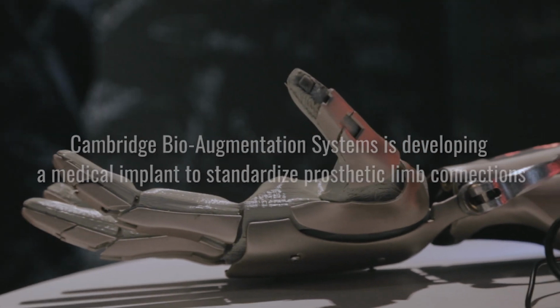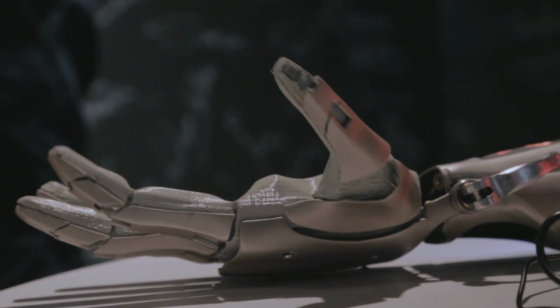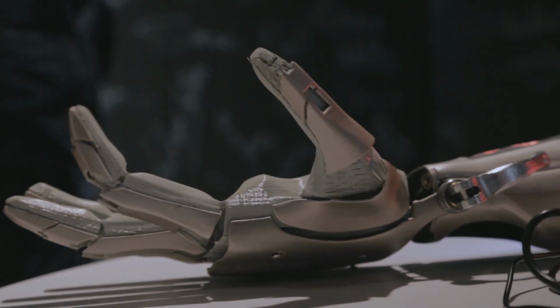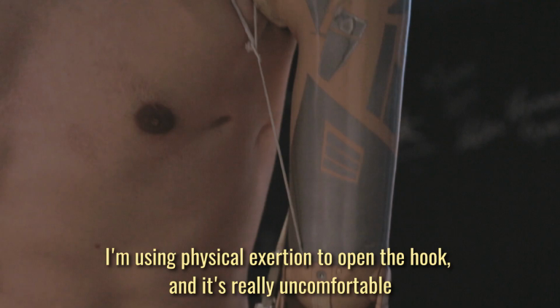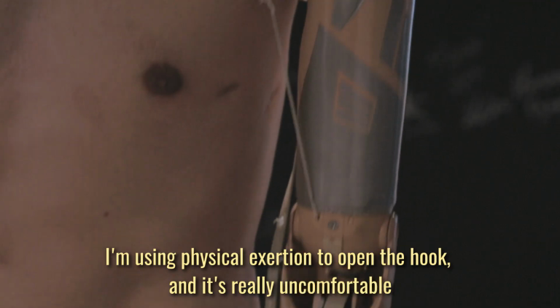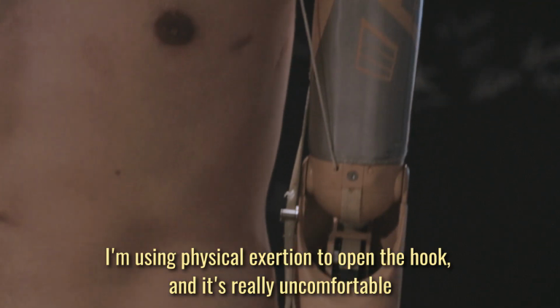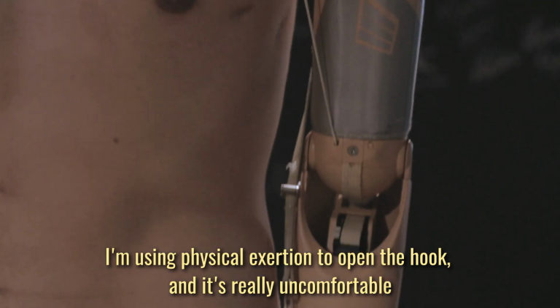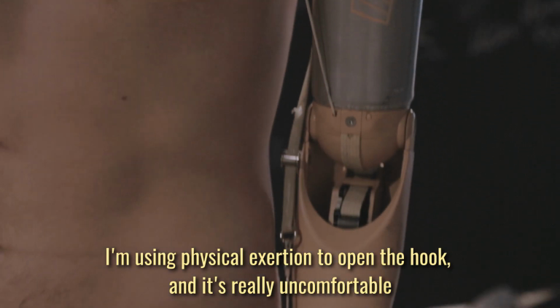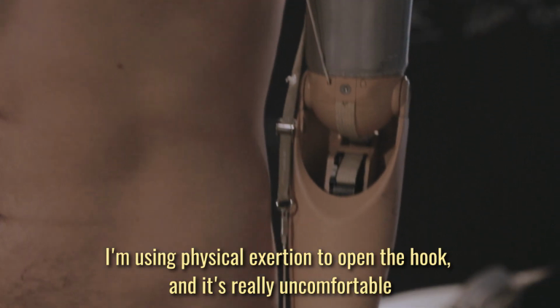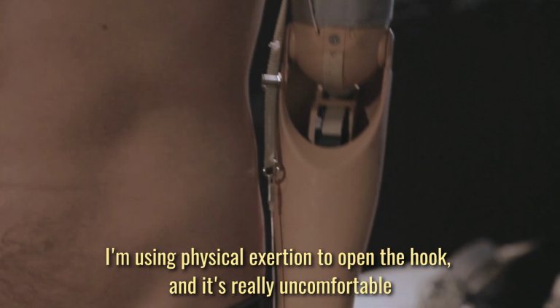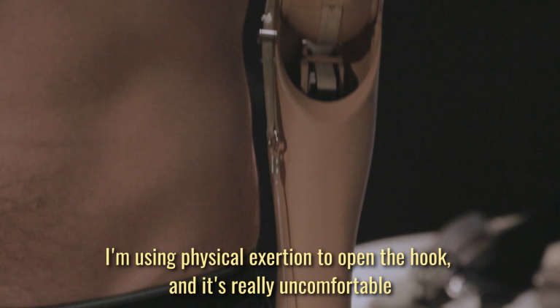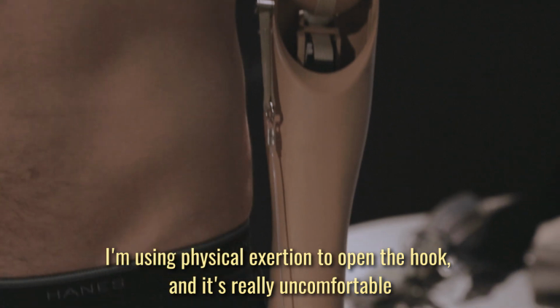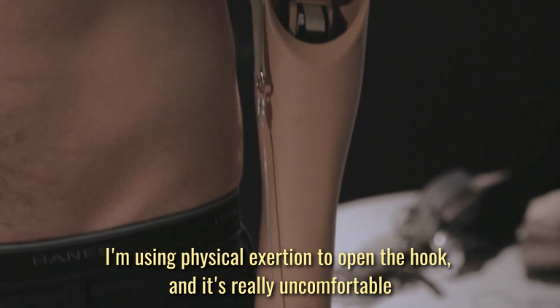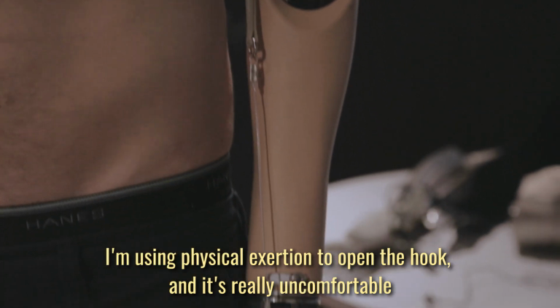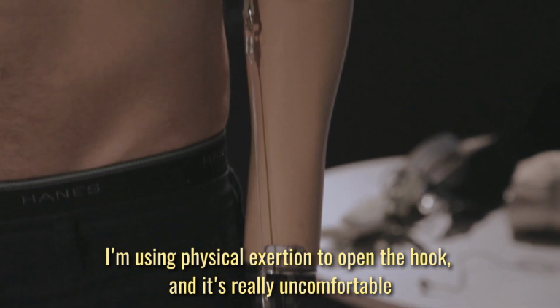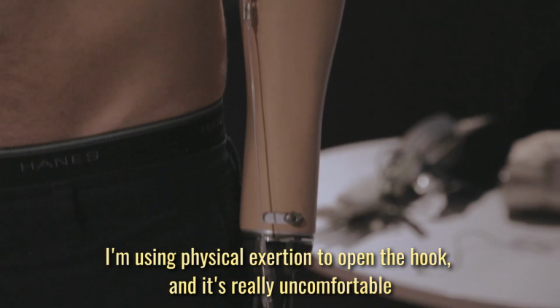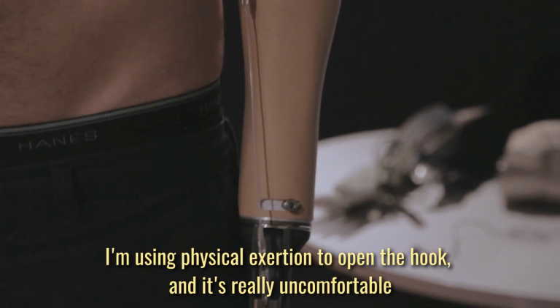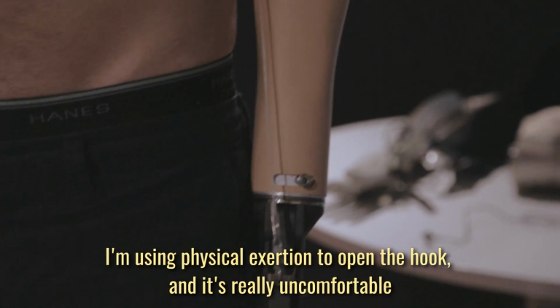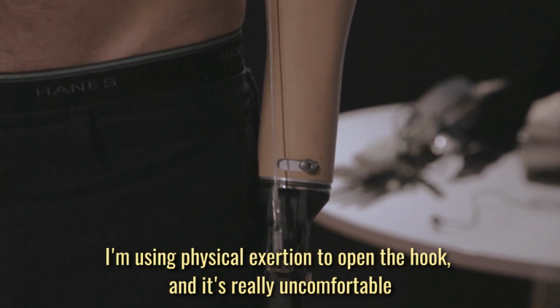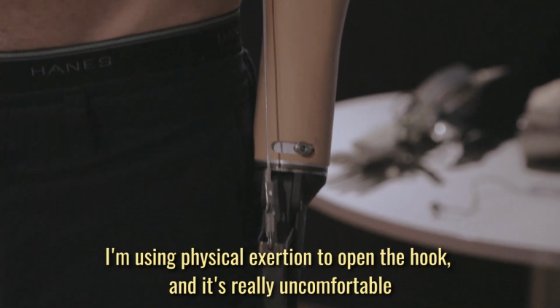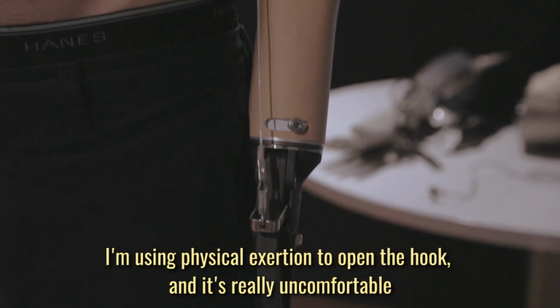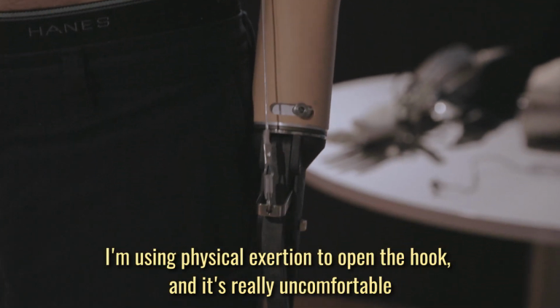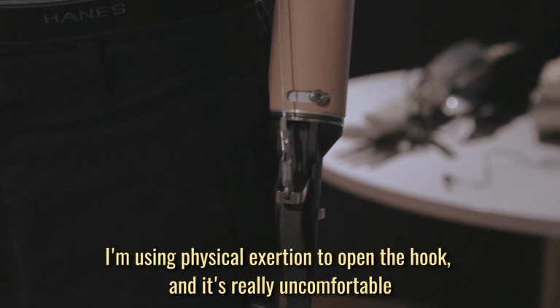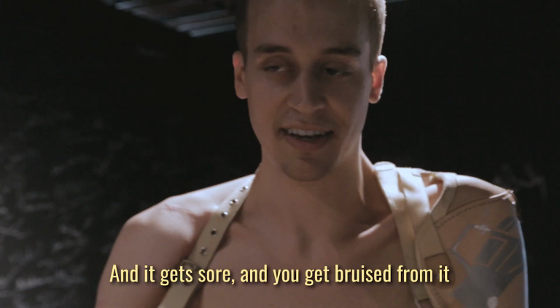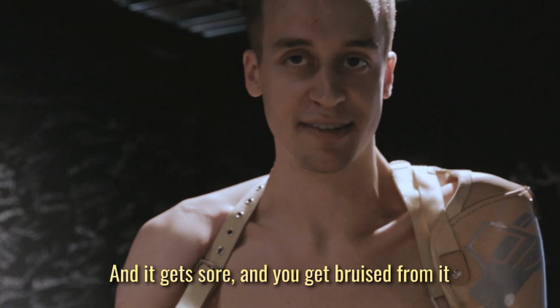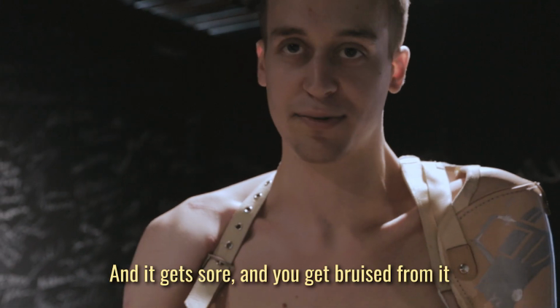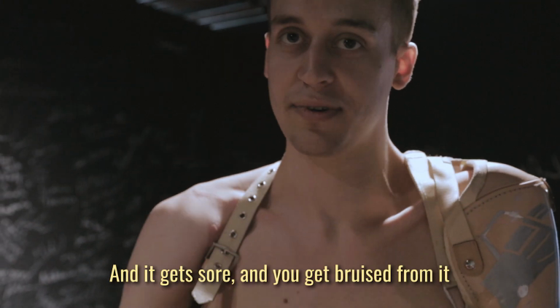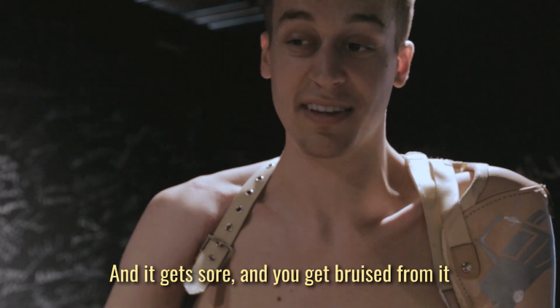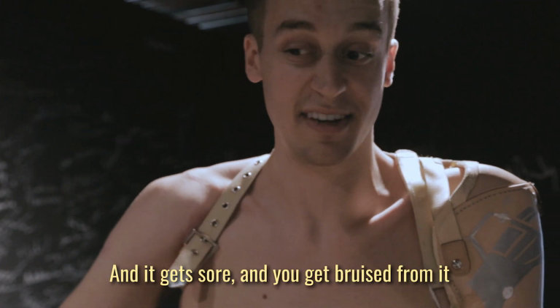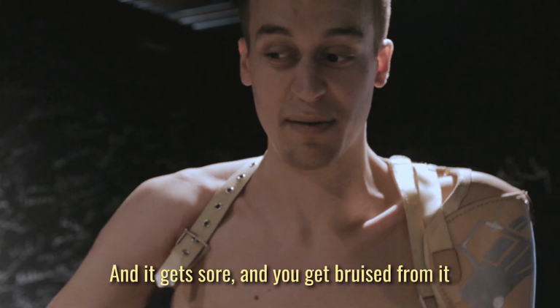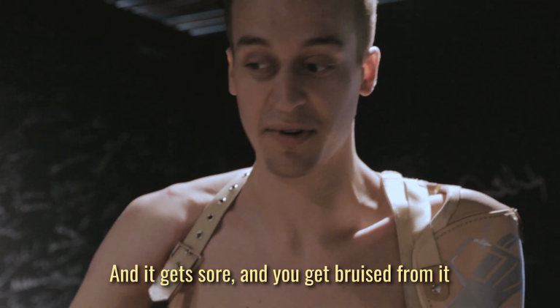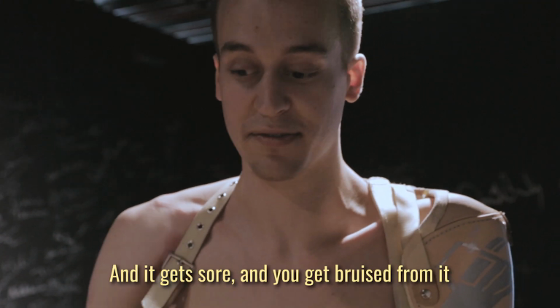I'm using physical exertion to open the hook and it's really uncomfortable. When it gets sore and you get bruised.